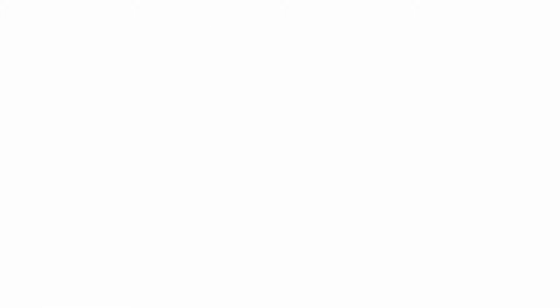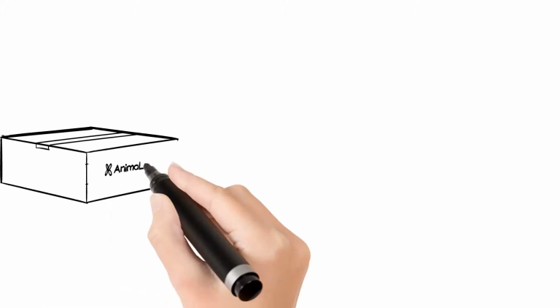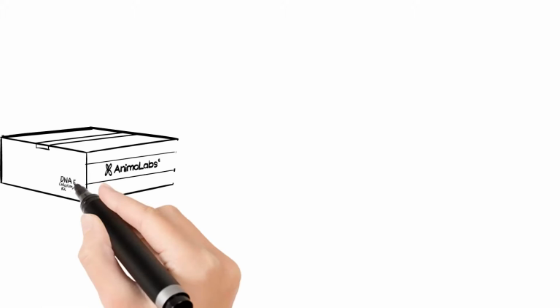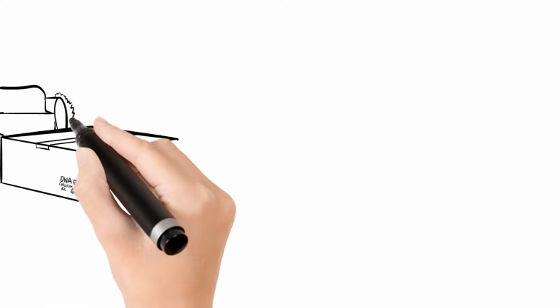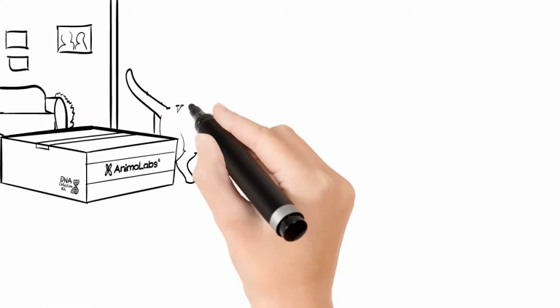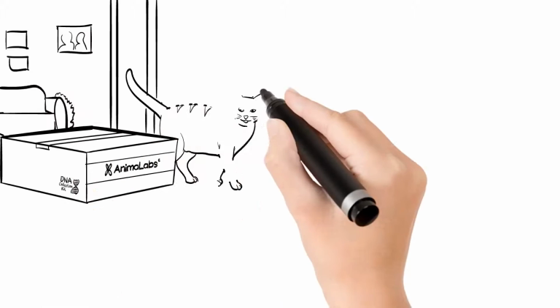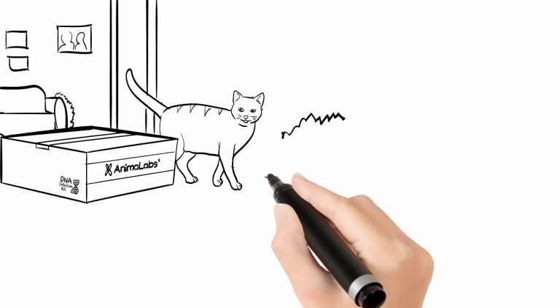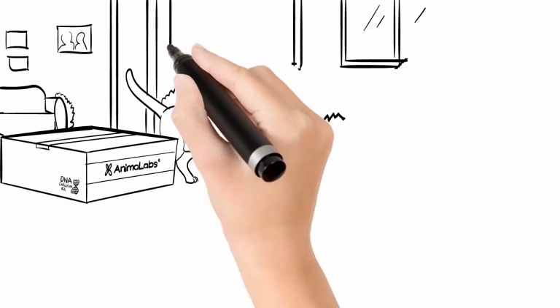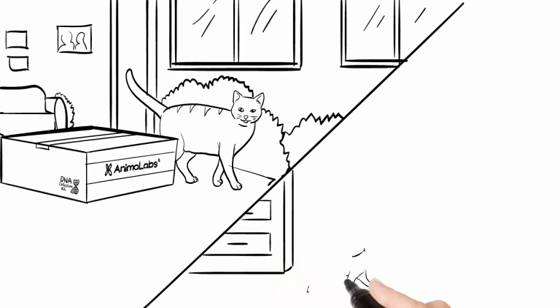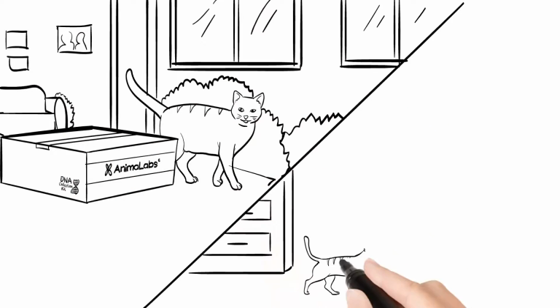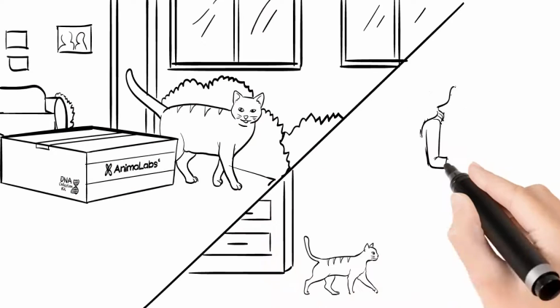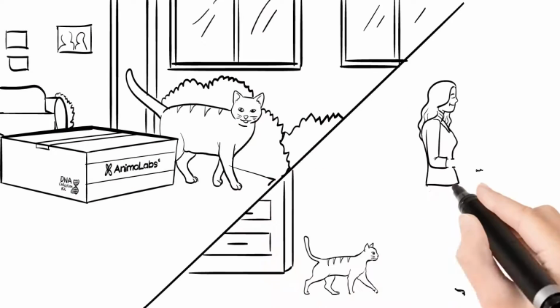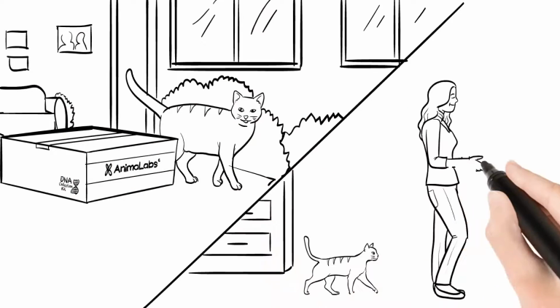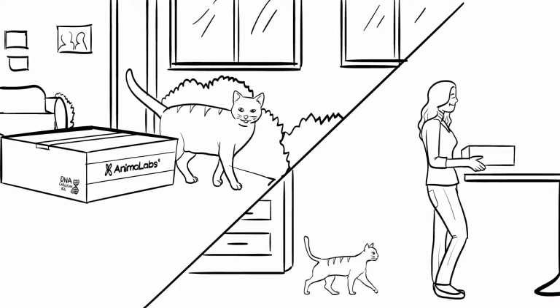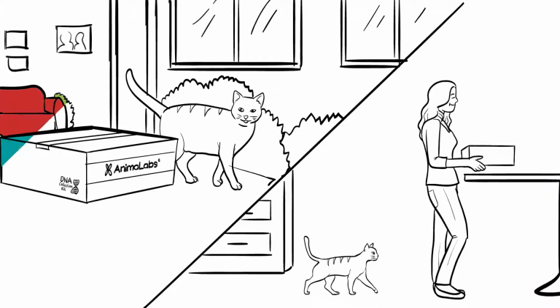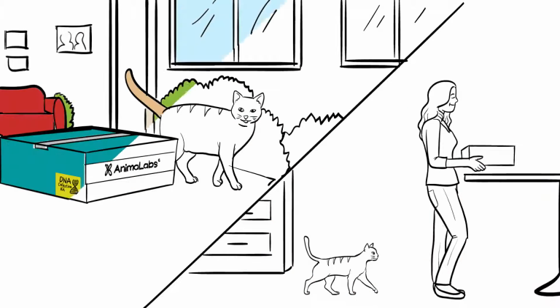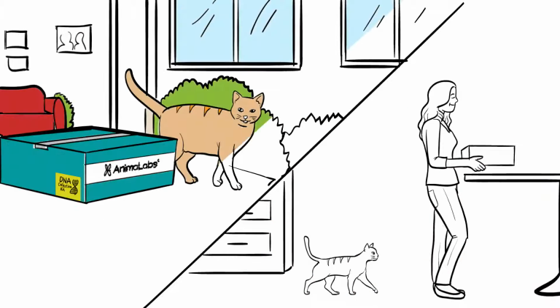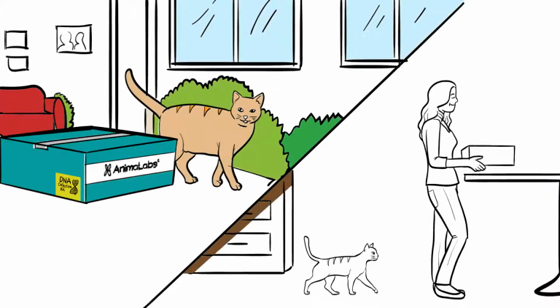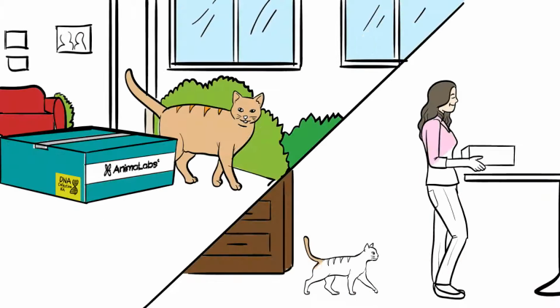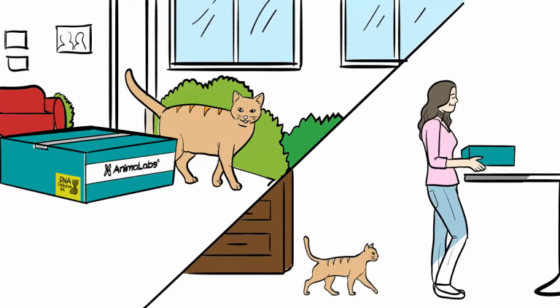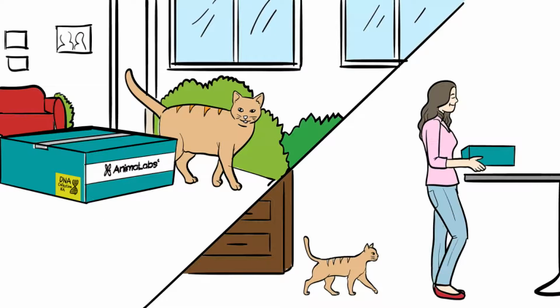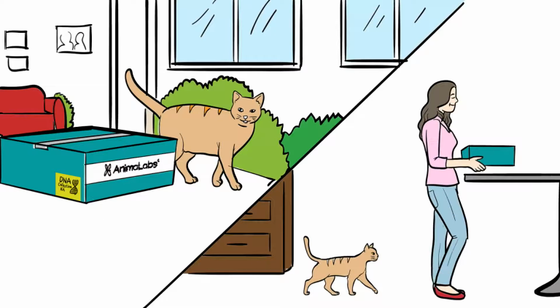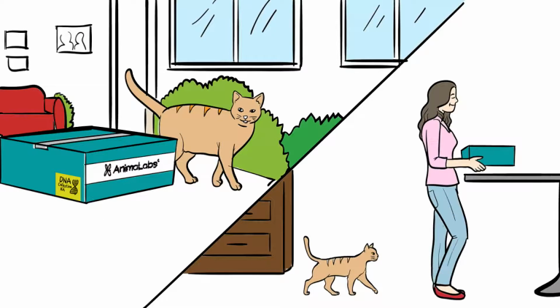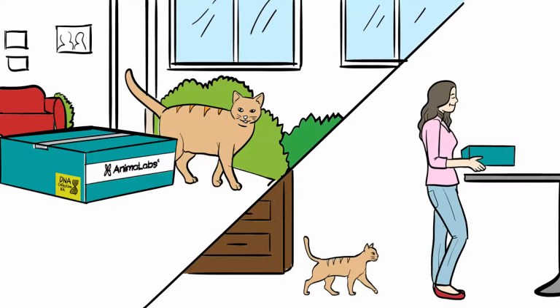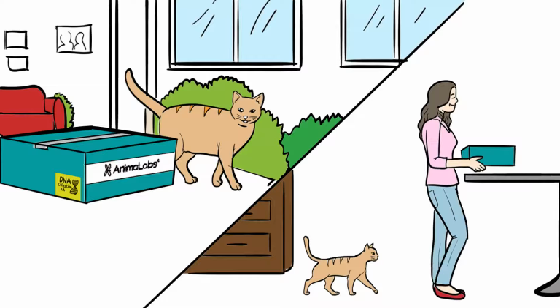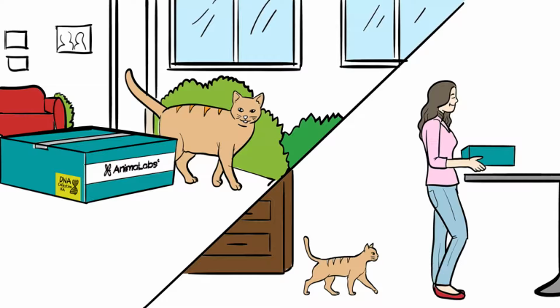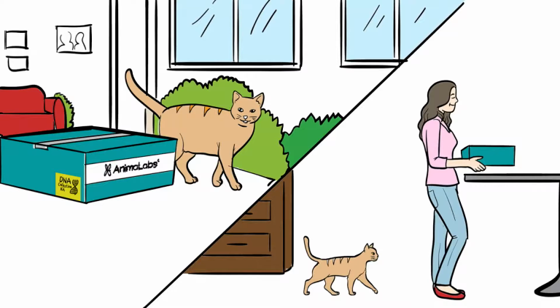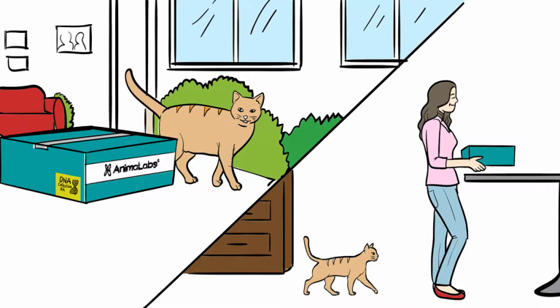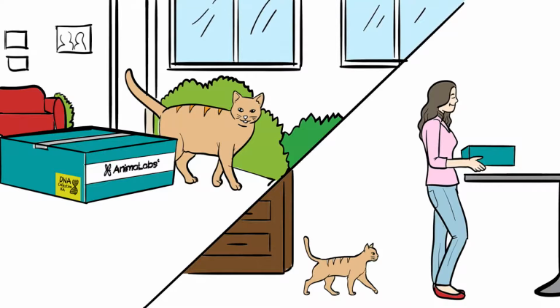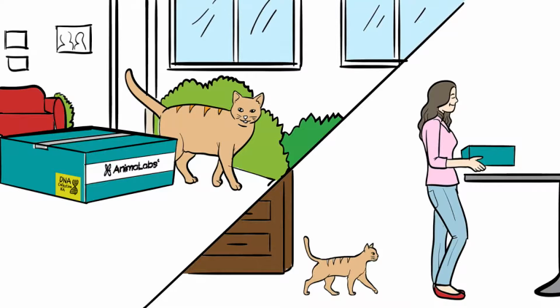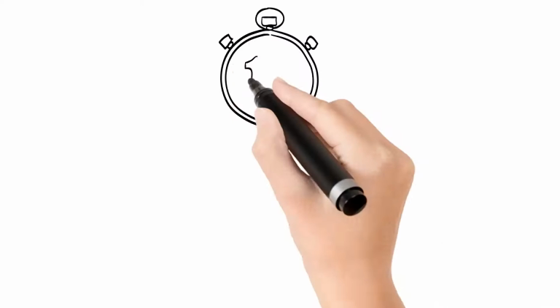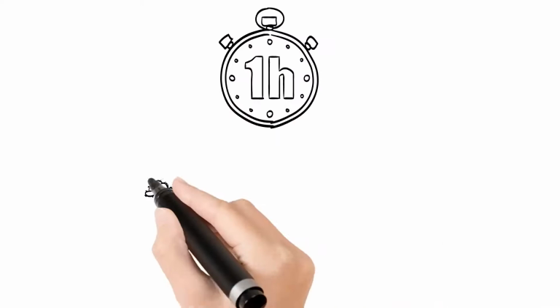In a couple of days, you'll receive a package for DNA sampling. Don't worry, collecting your cat's sample is easy and completely painless.